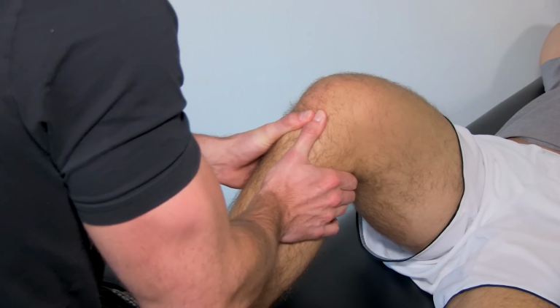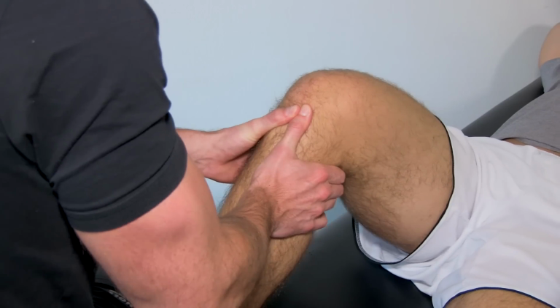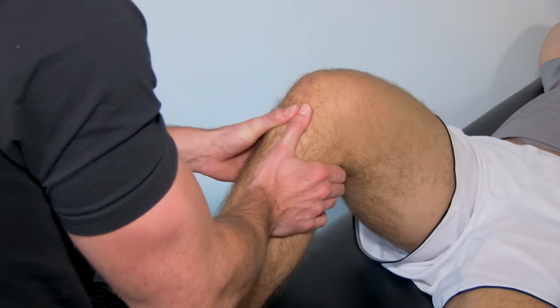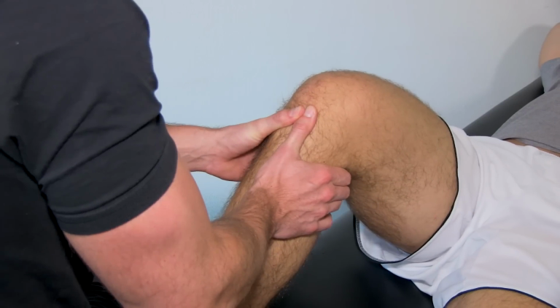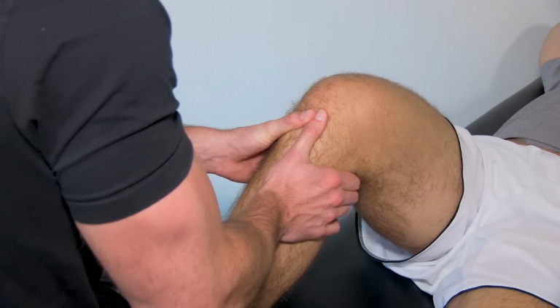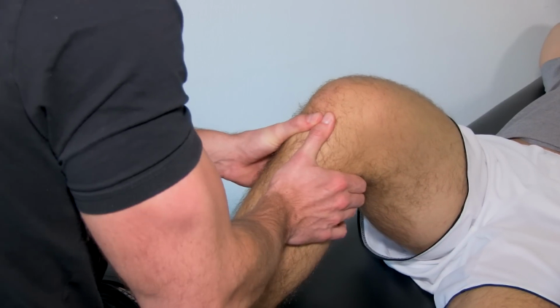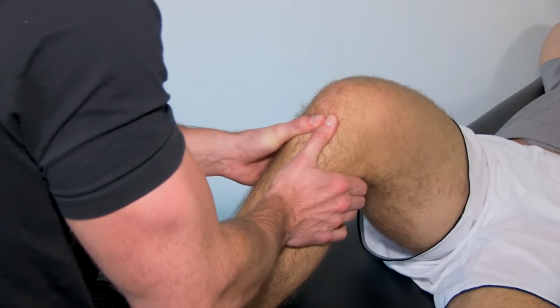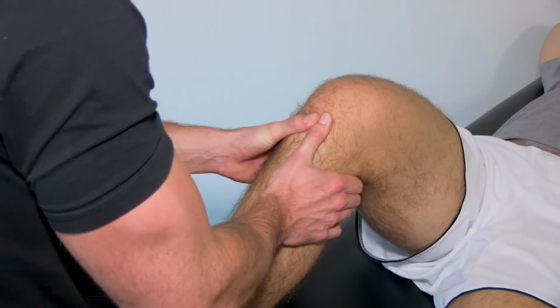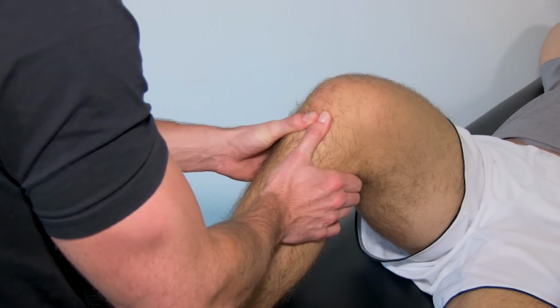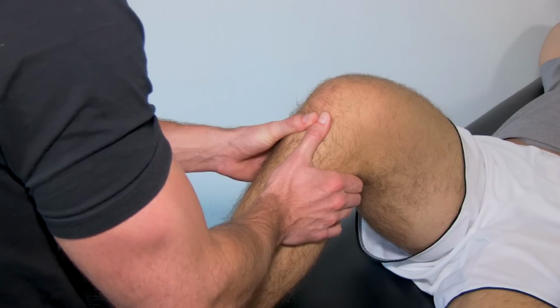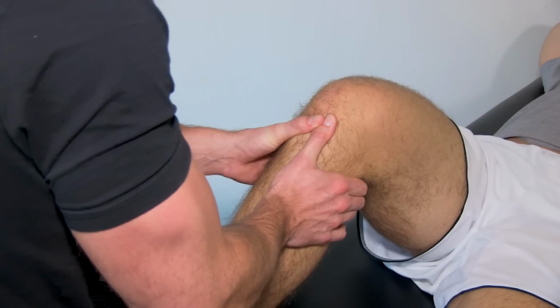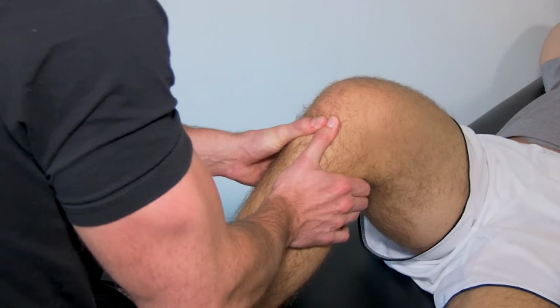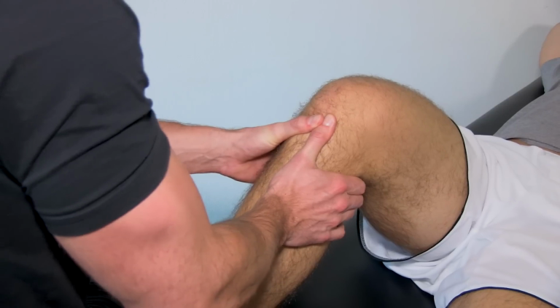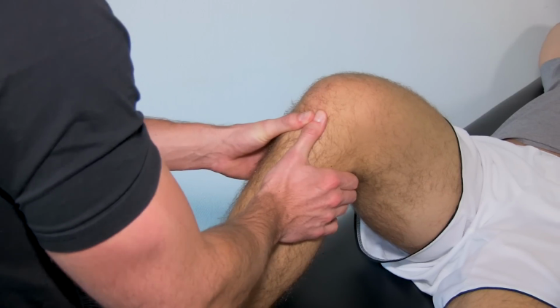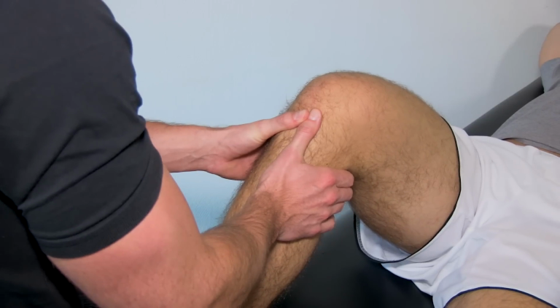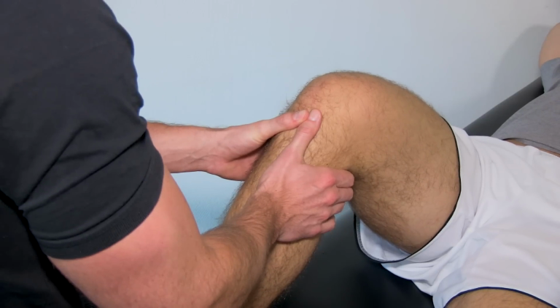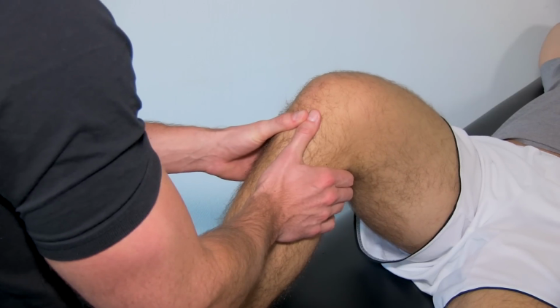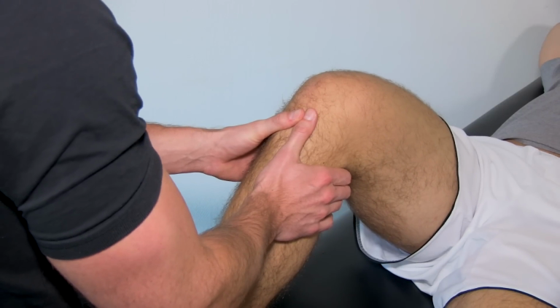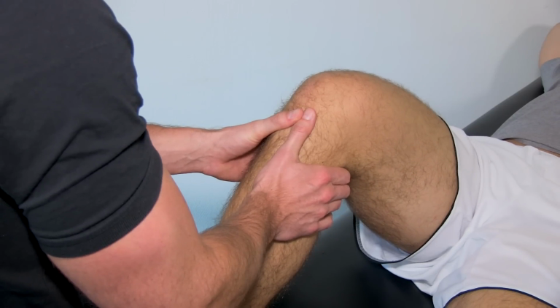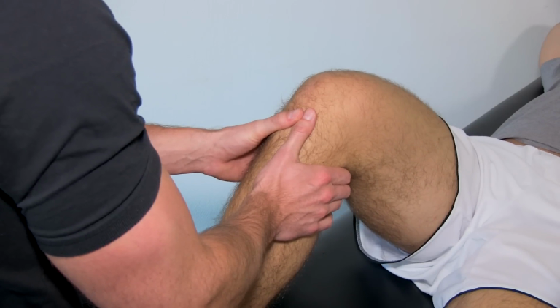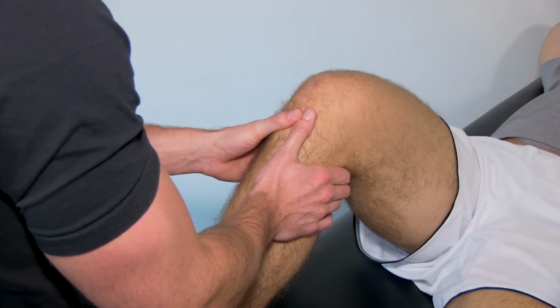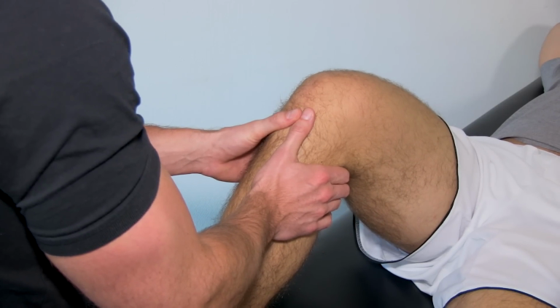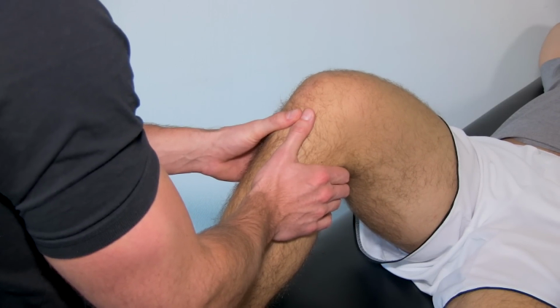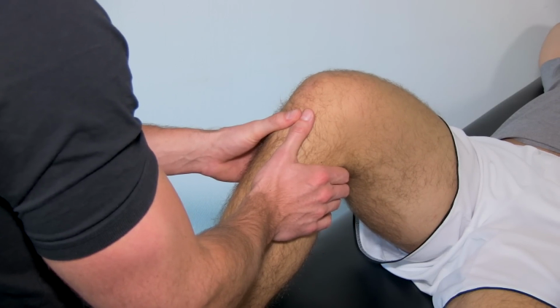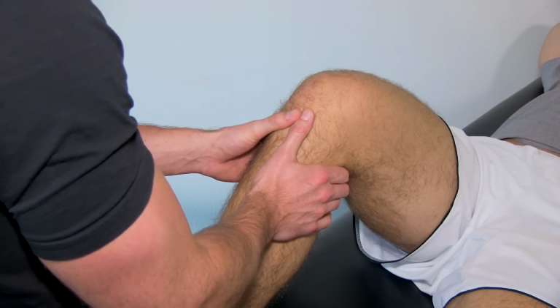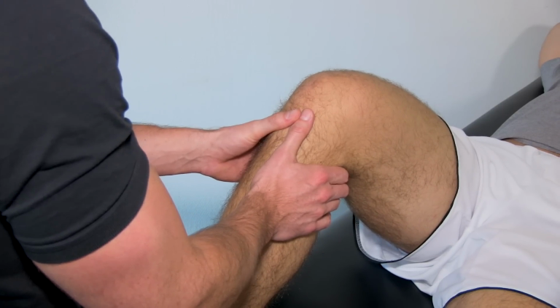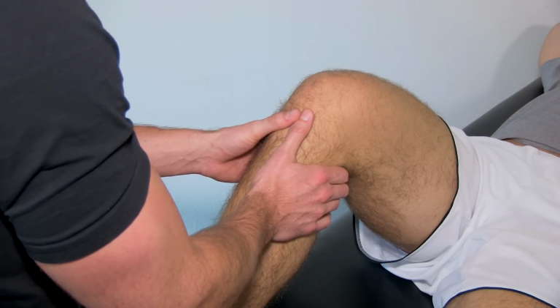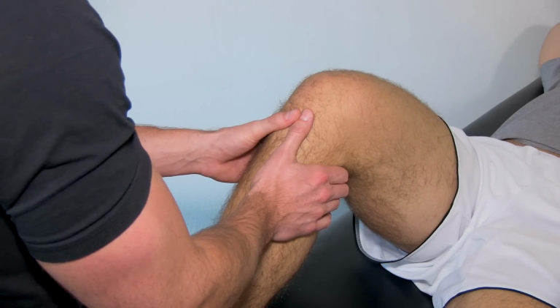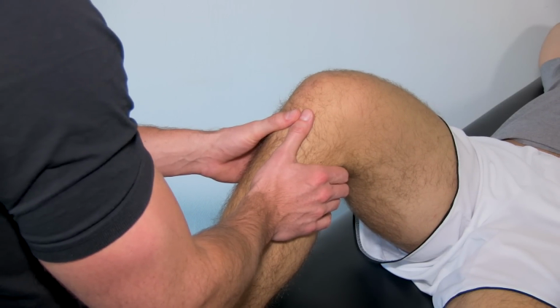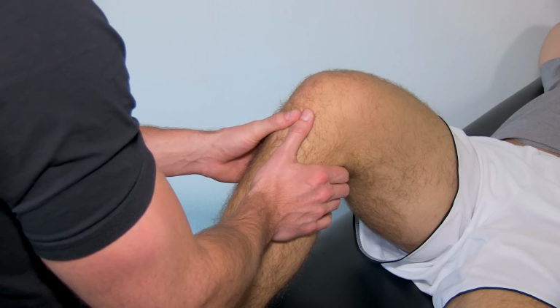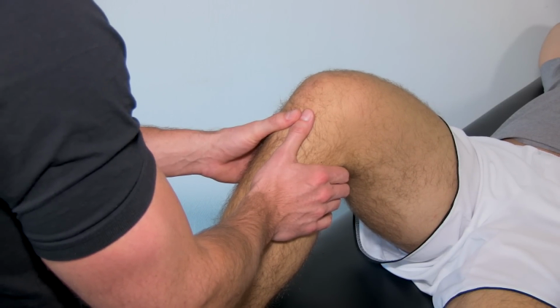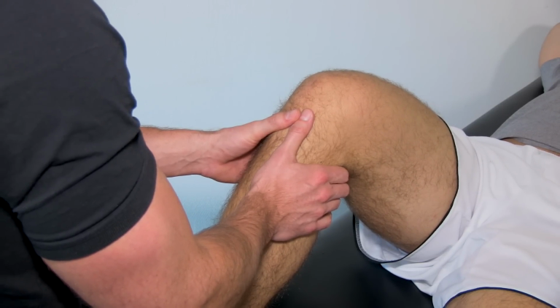What you're looking for is a translation of more than 6 millimeters, or a soft and mushy end feel.